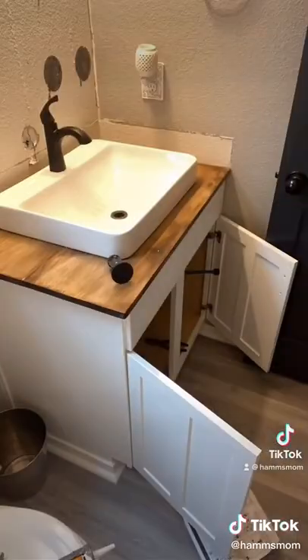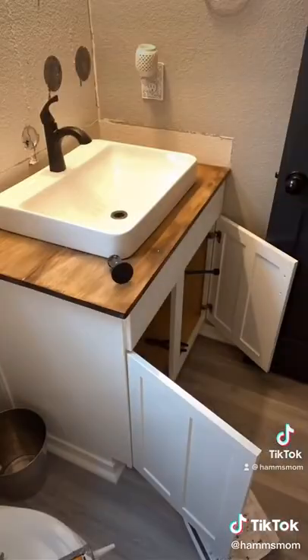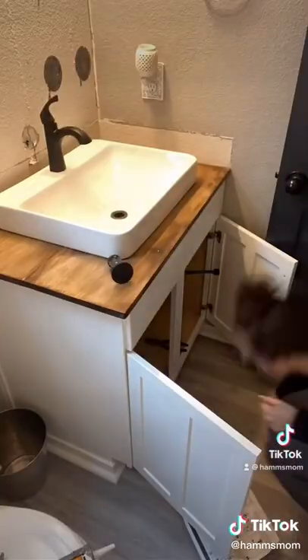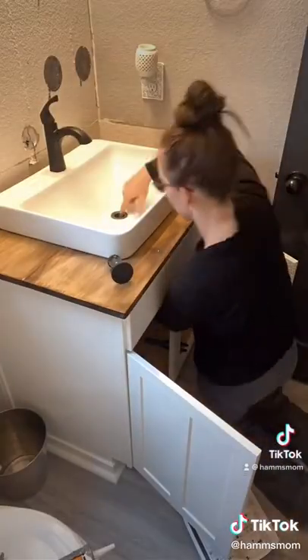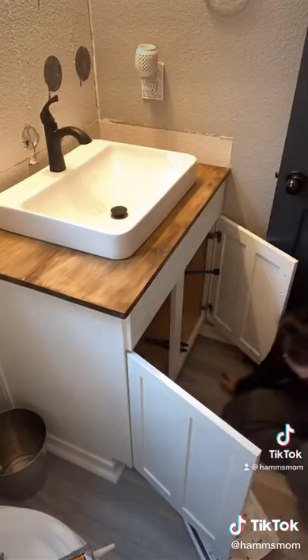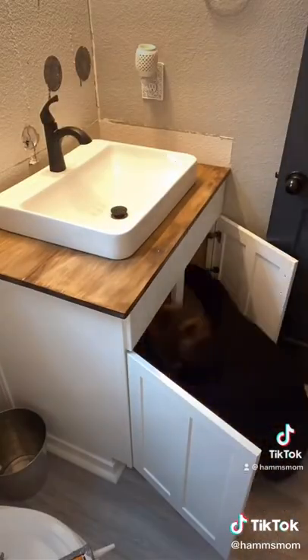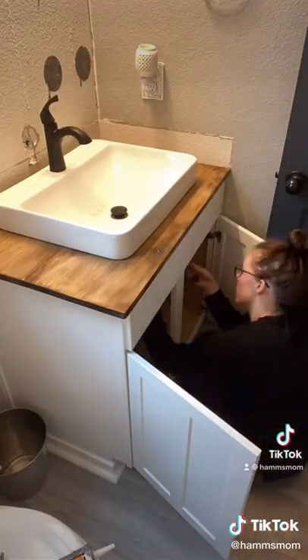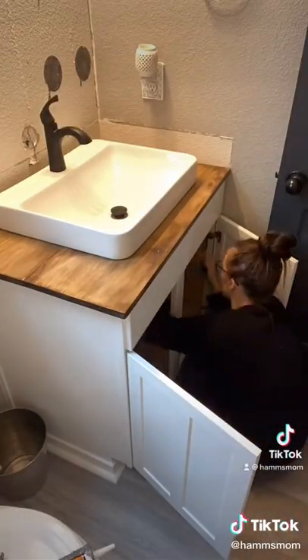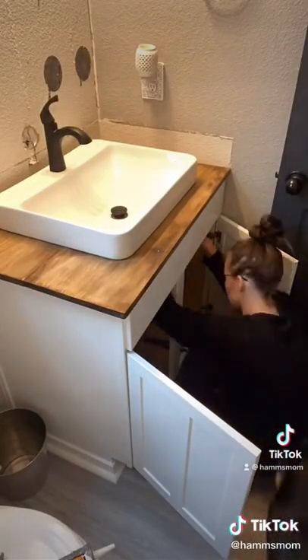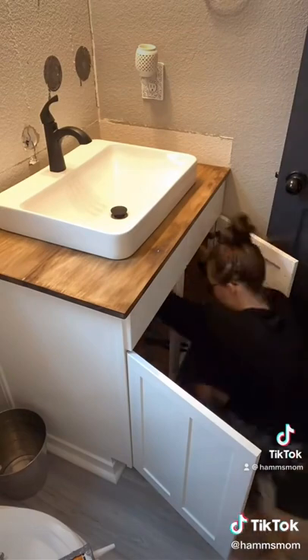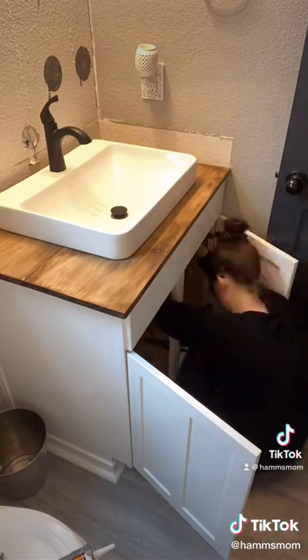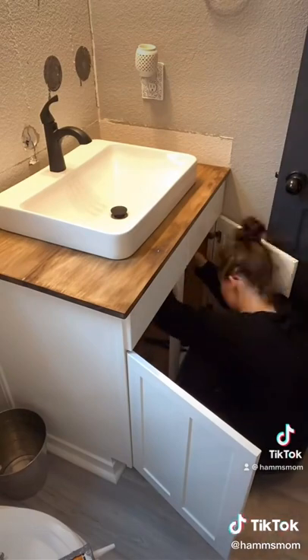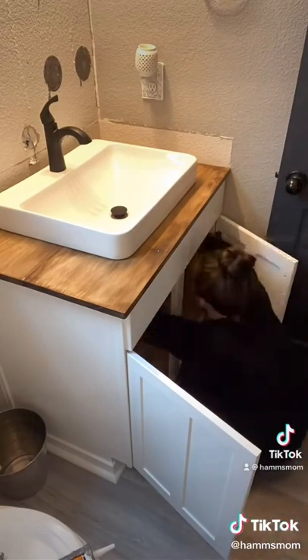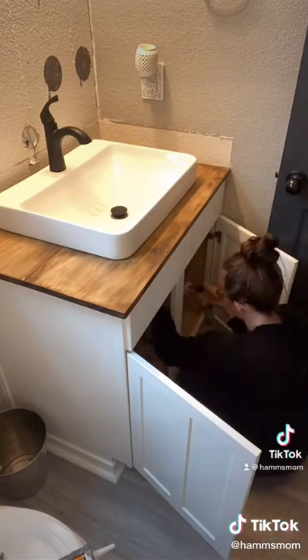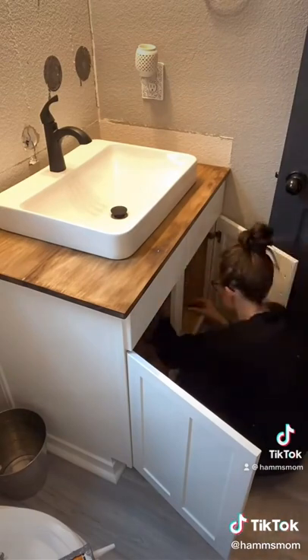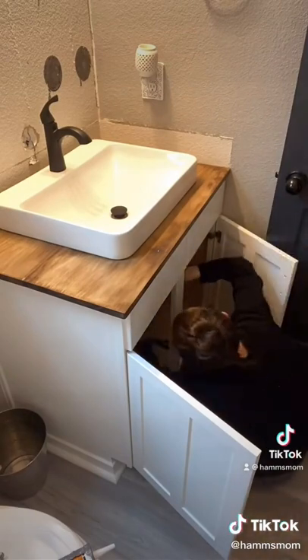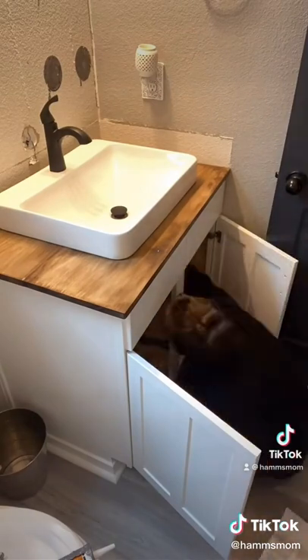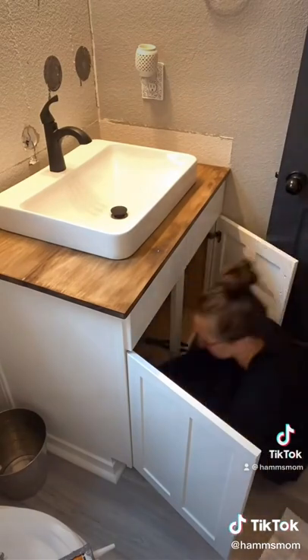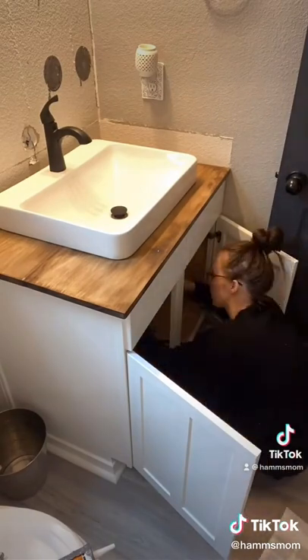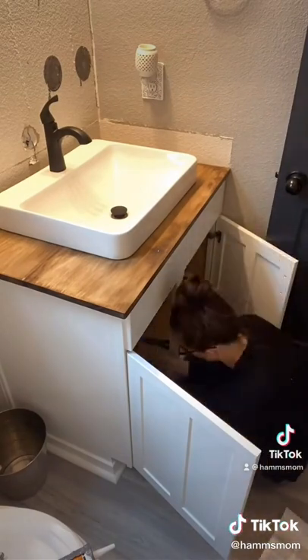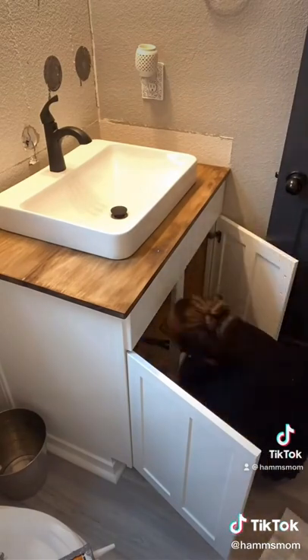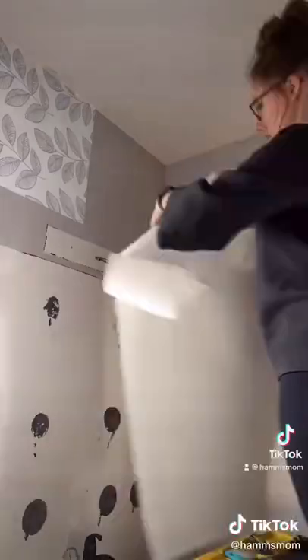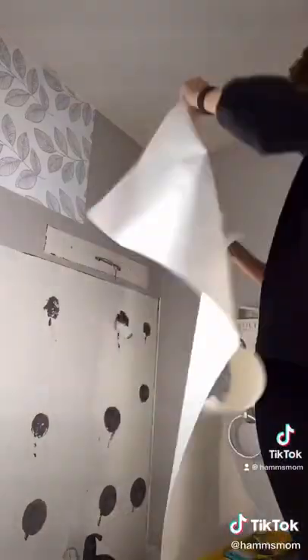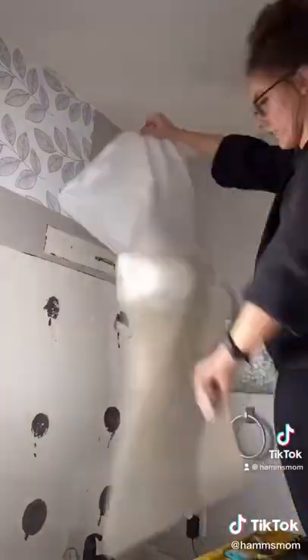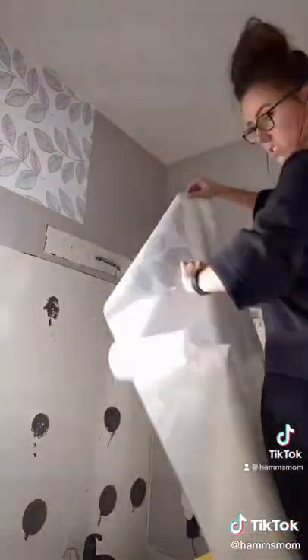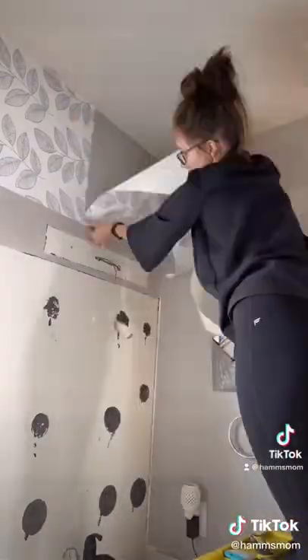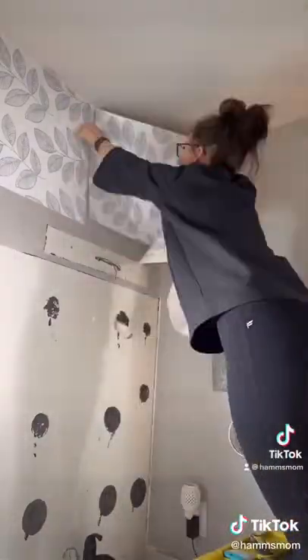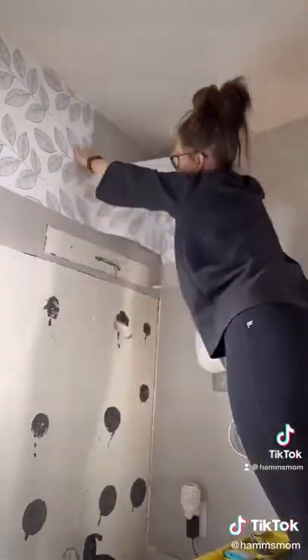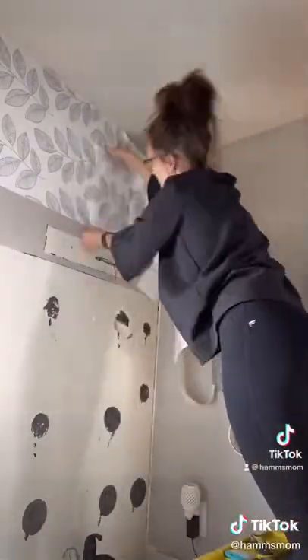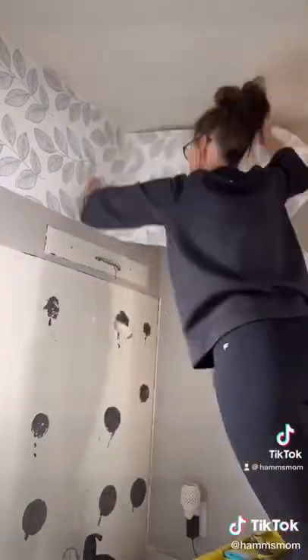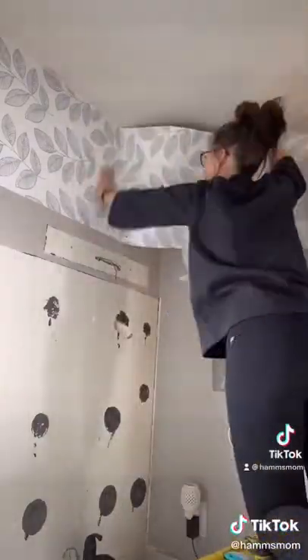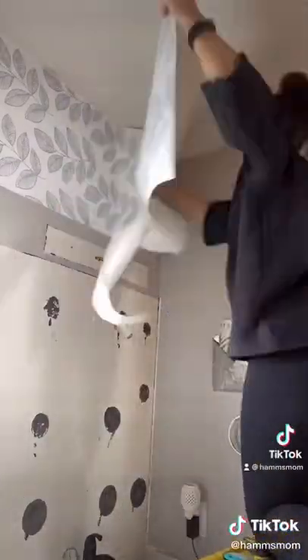I then added in the new faucet and attached the plumbing. This part was a little new to me so I had to watch a lot of YouTube videos.